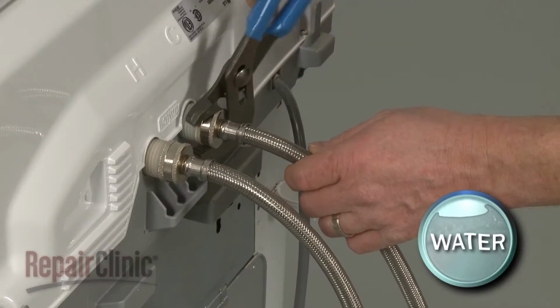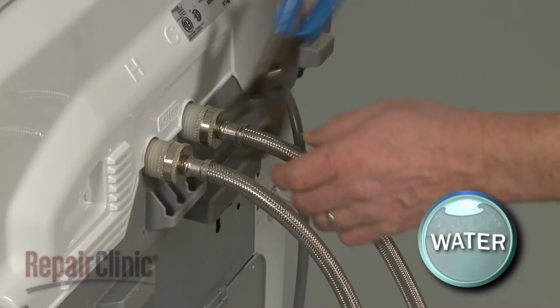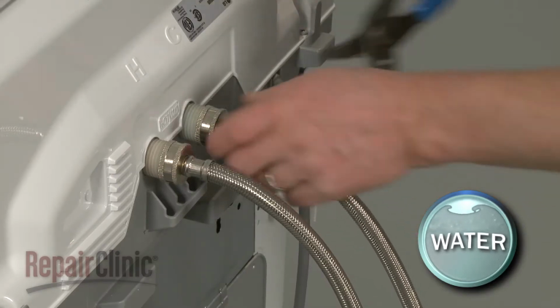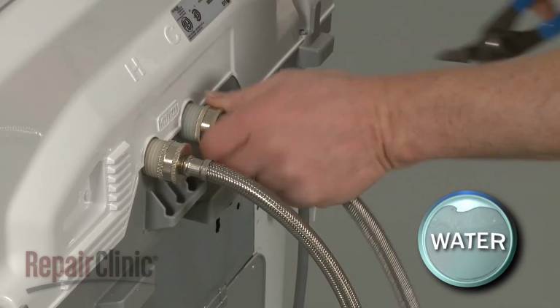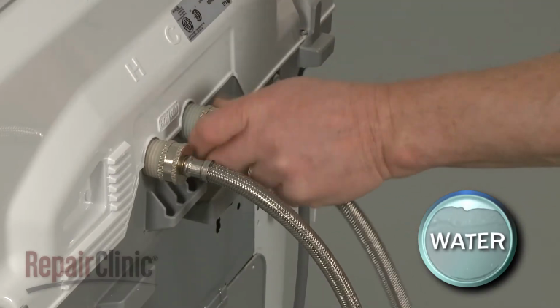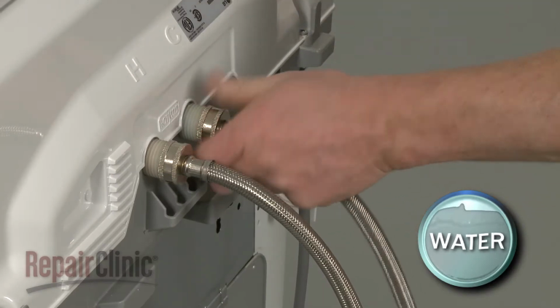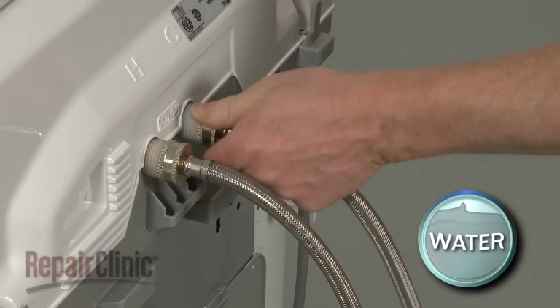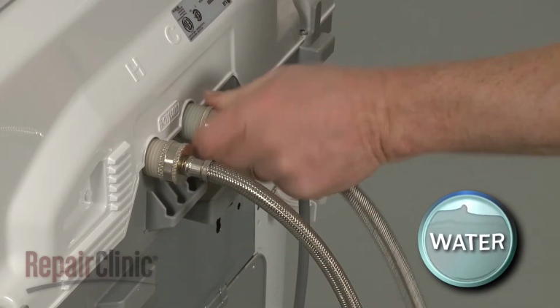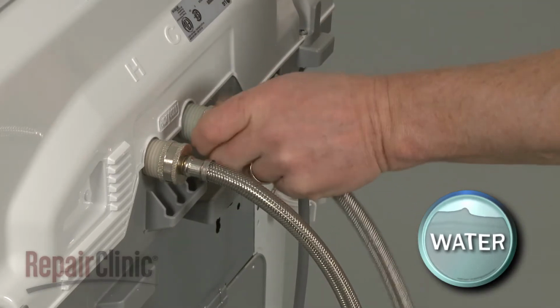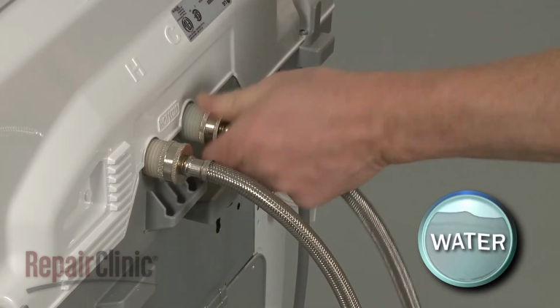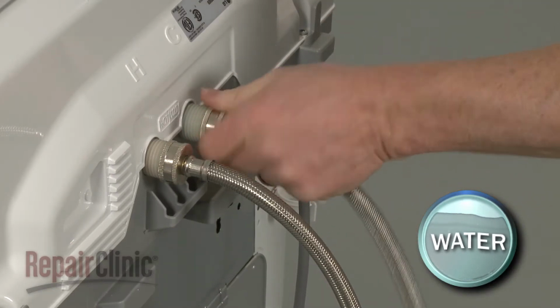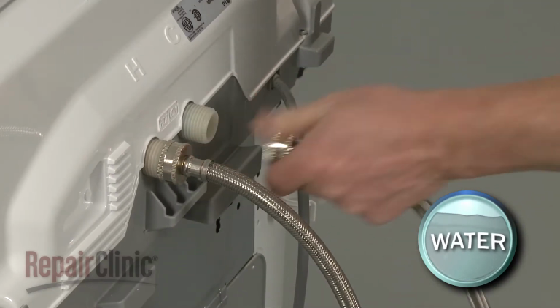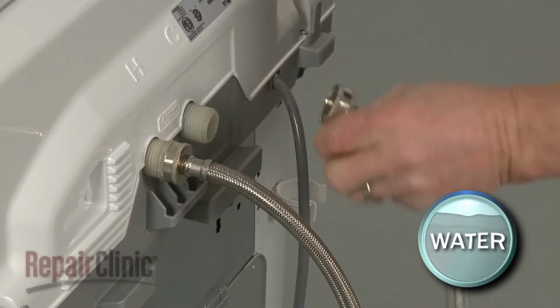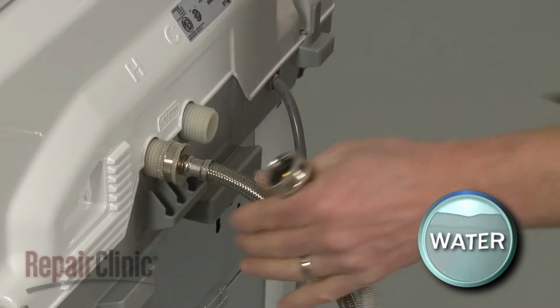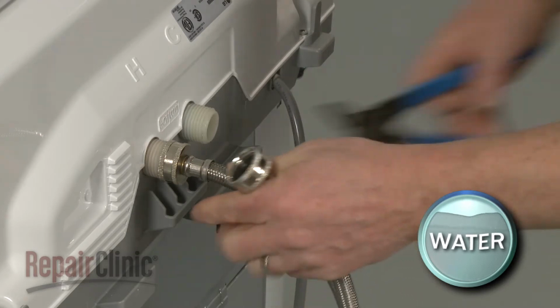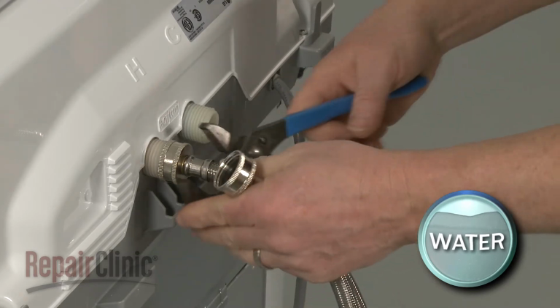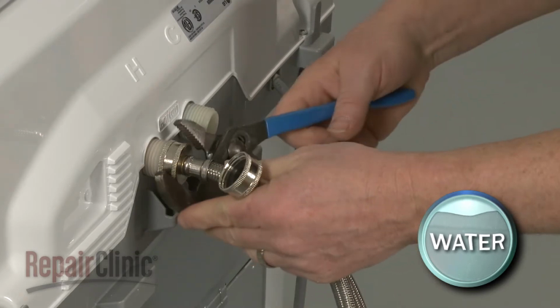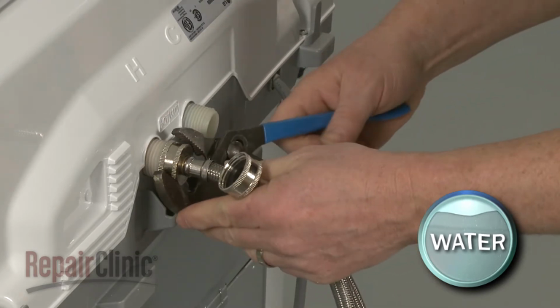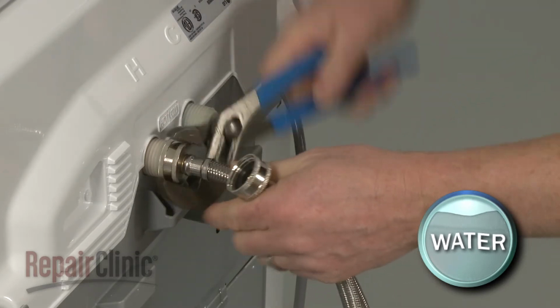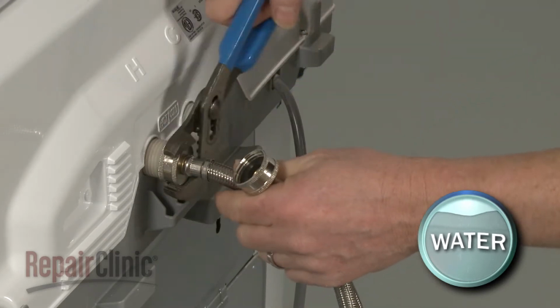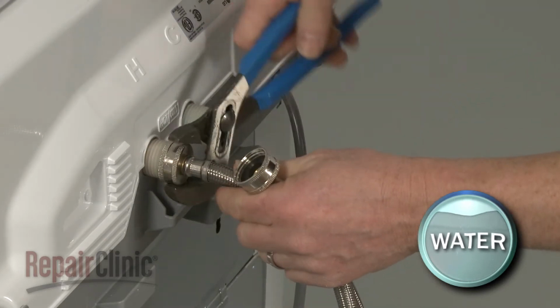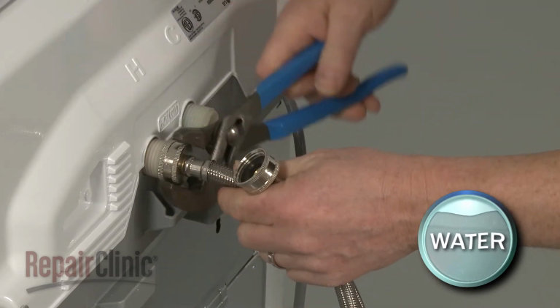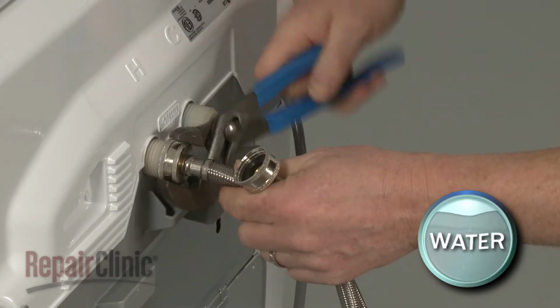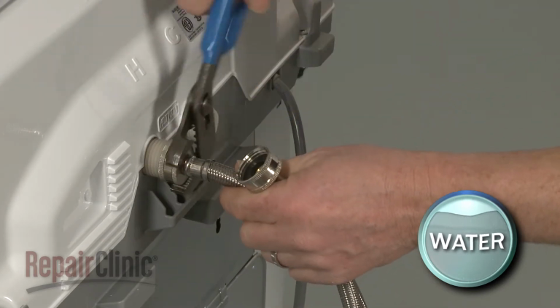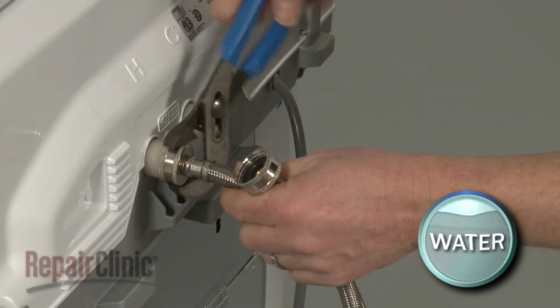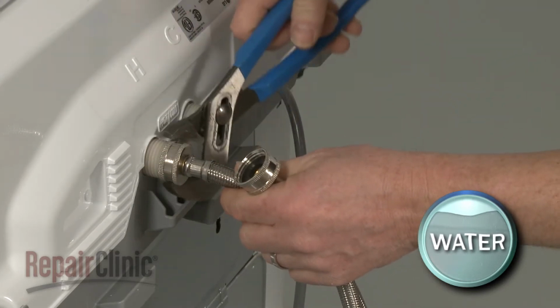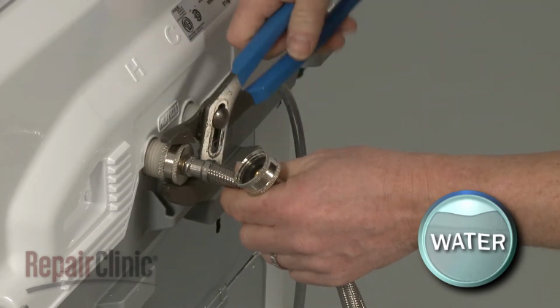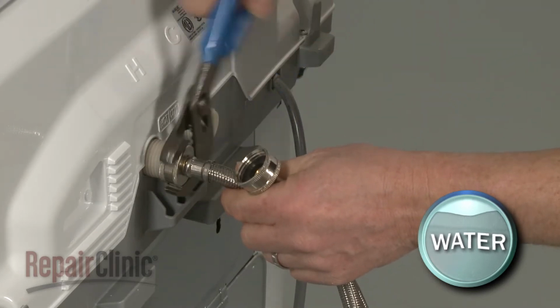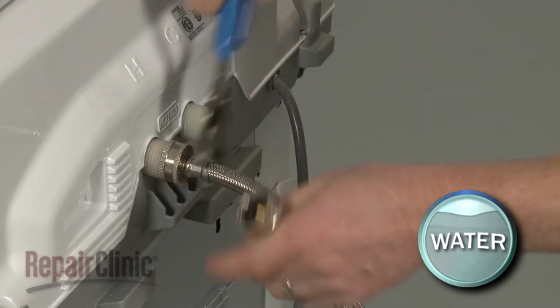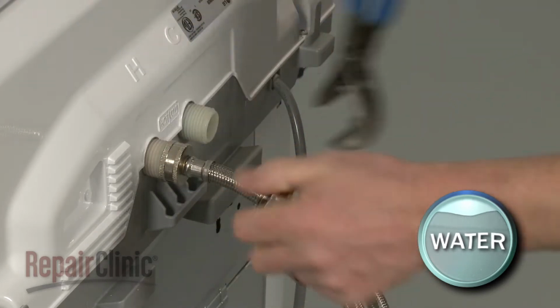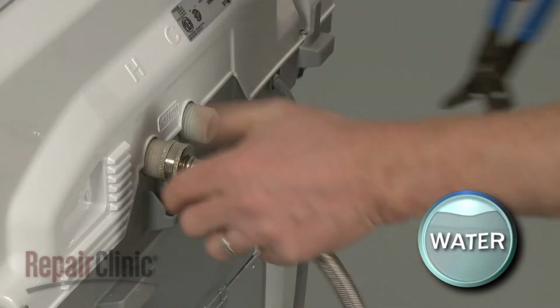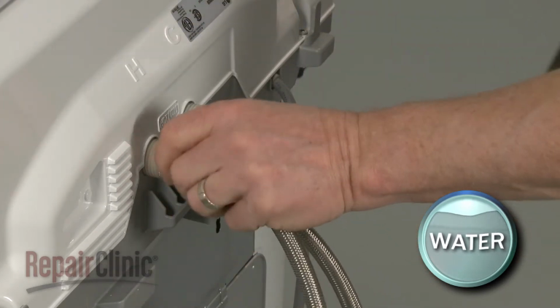Next, remove the hot and cold water supply lines from the inlet valve. Be prepared for some water to spill out.